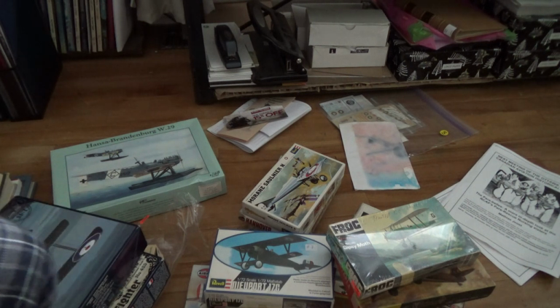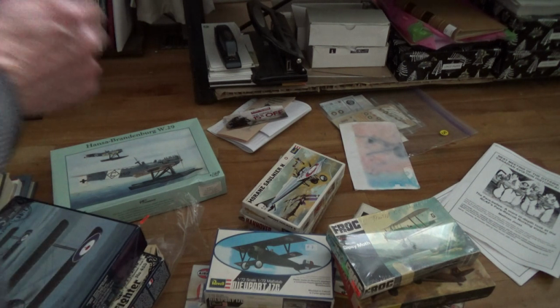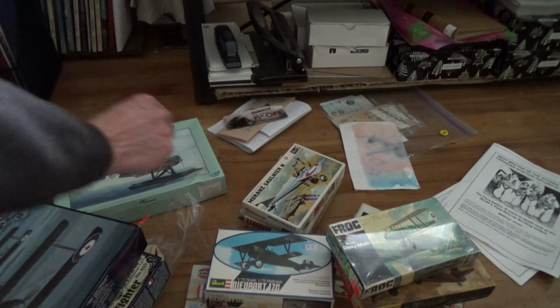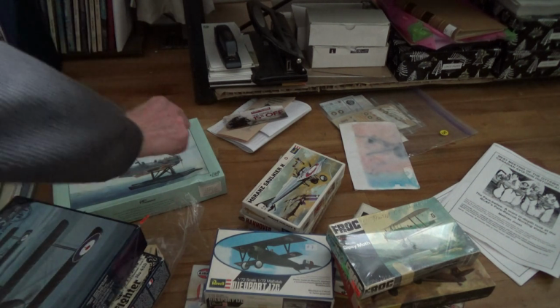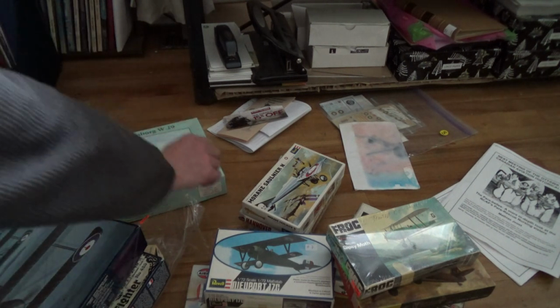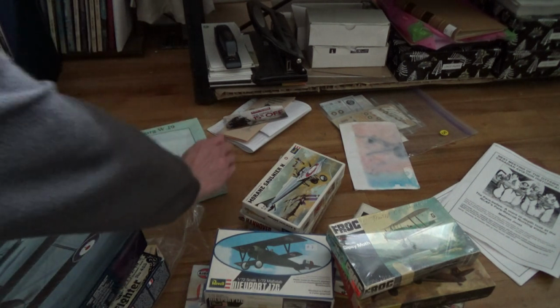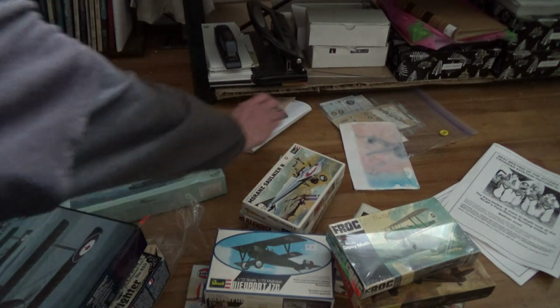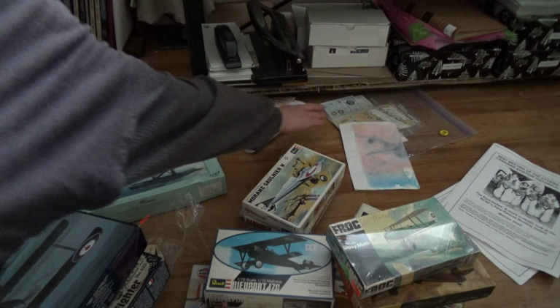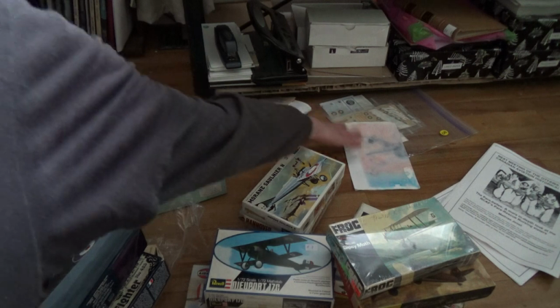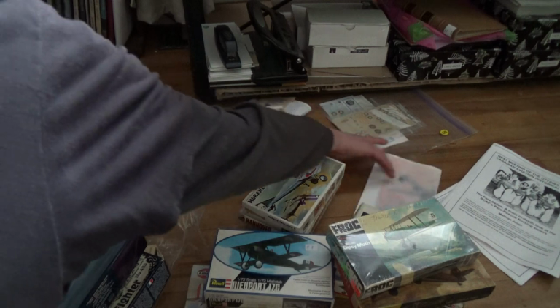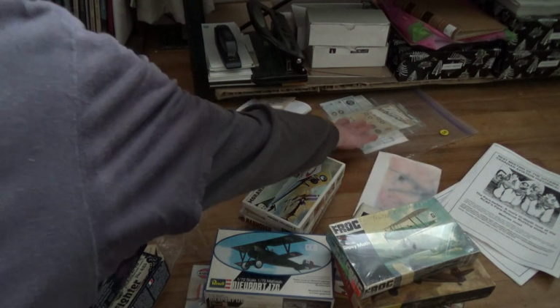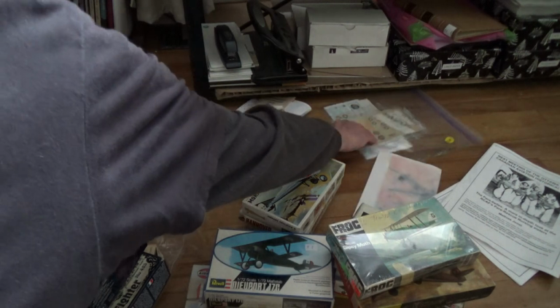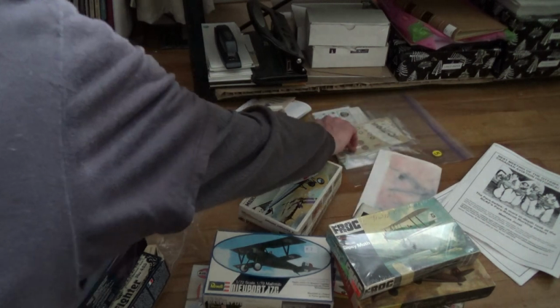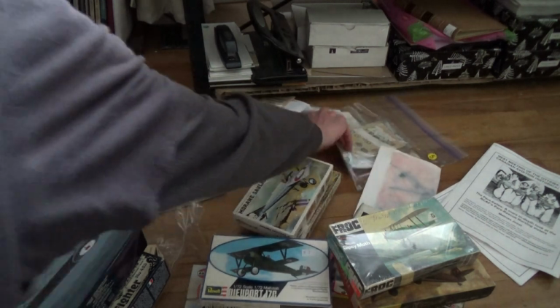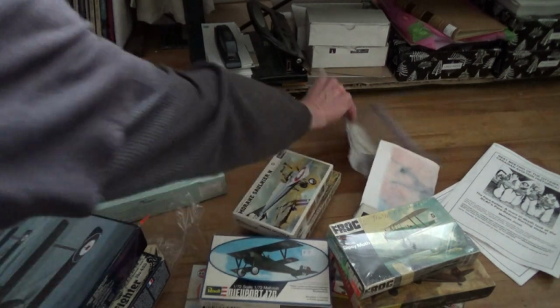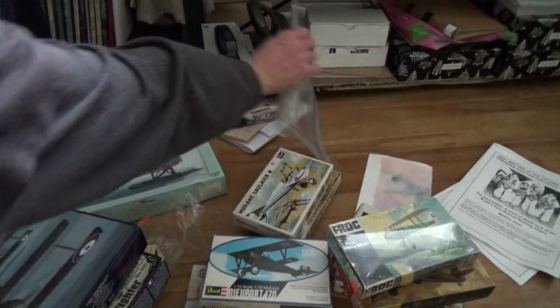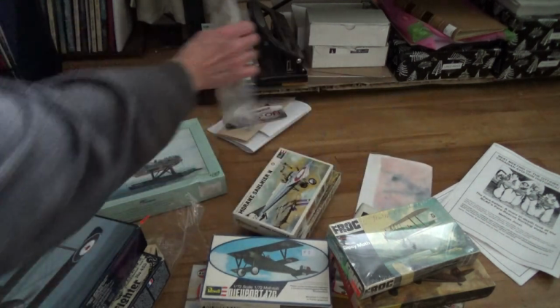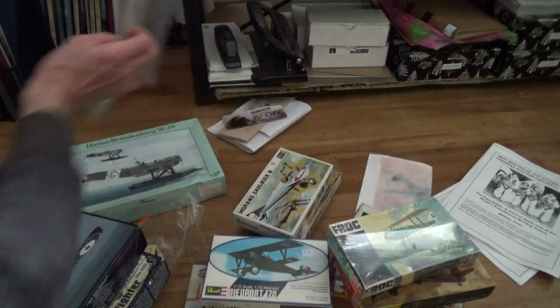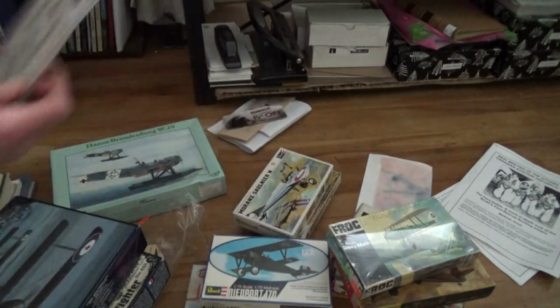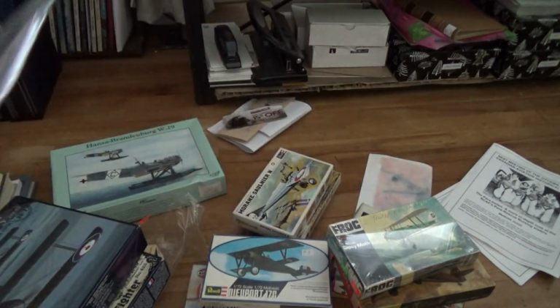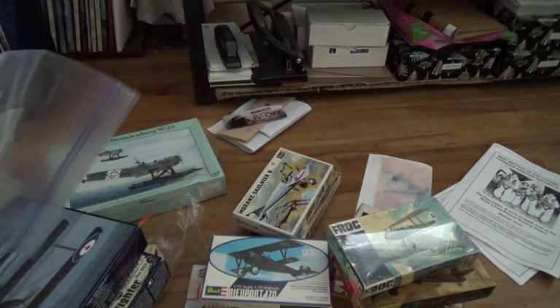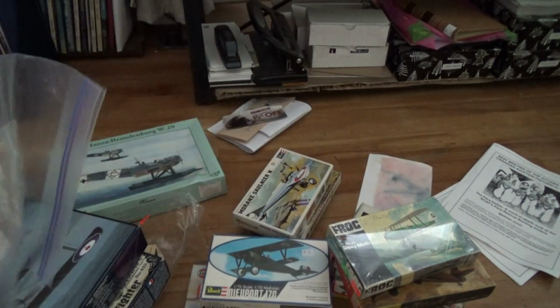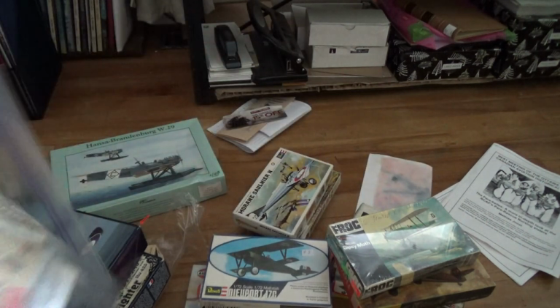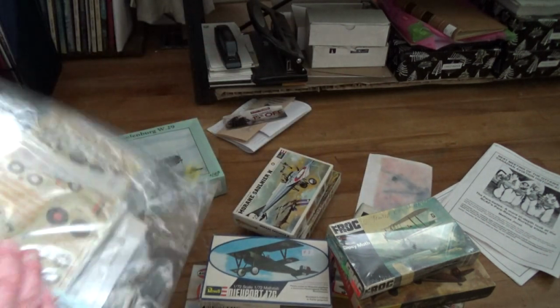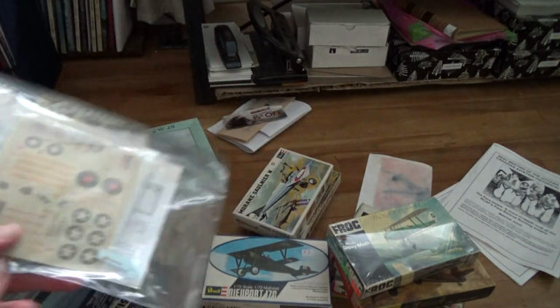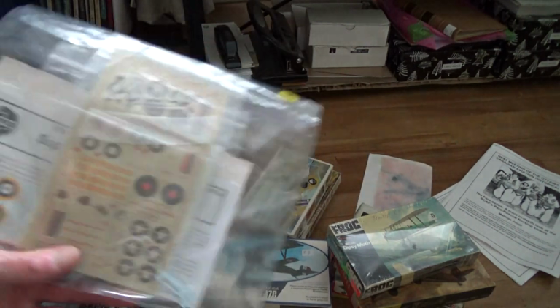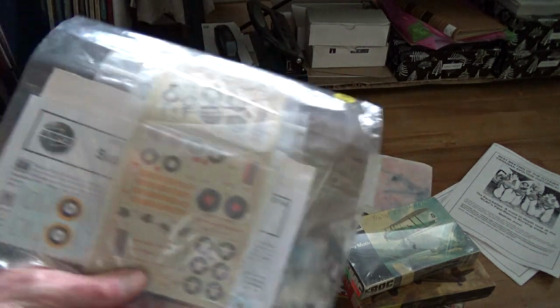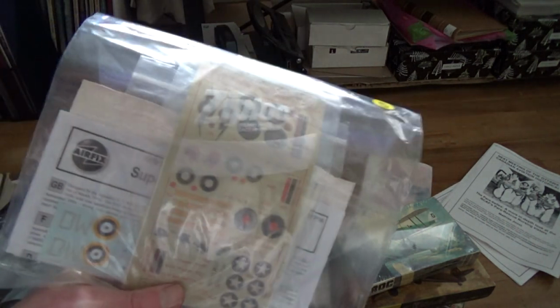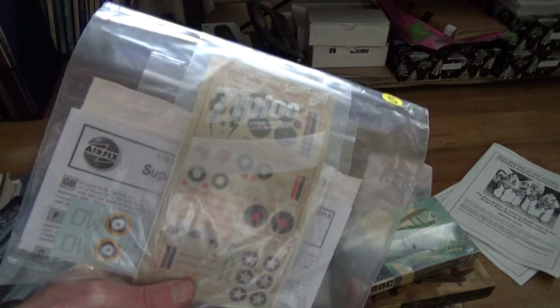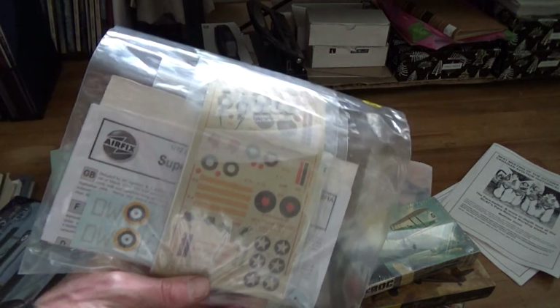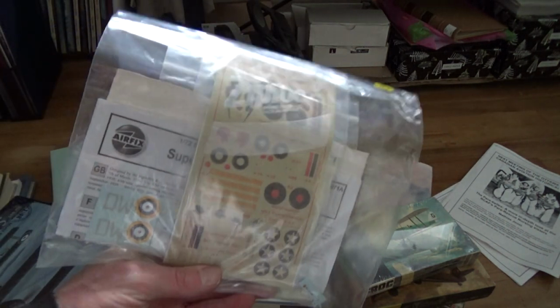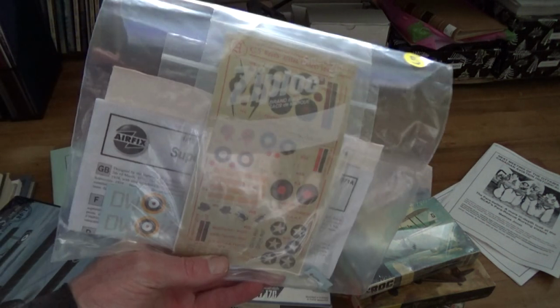I picked up some decals - just a smattering. They didn't have a ton; I was really surprised.